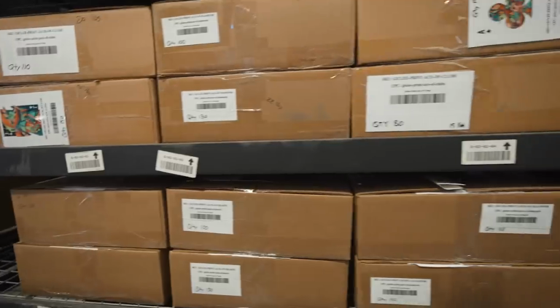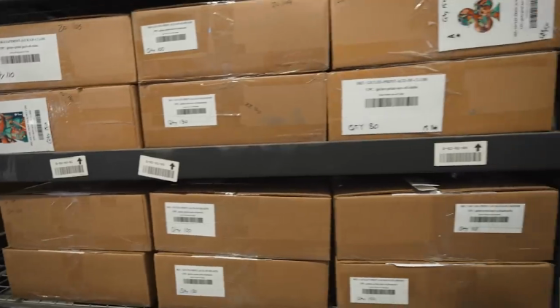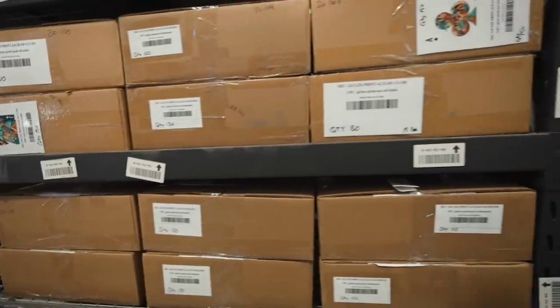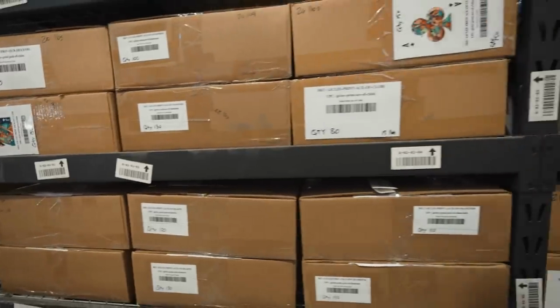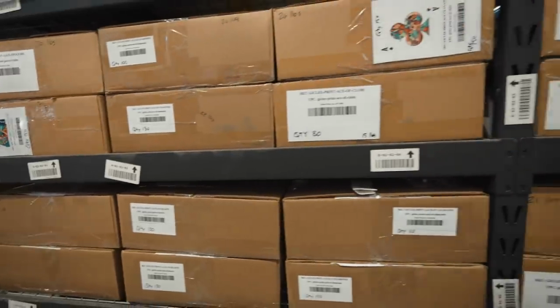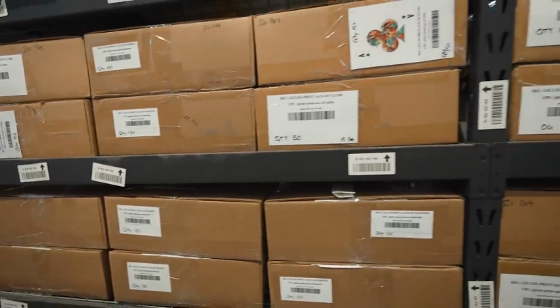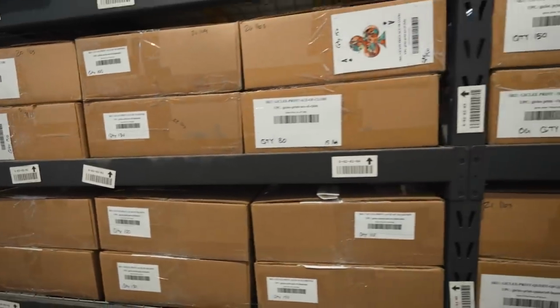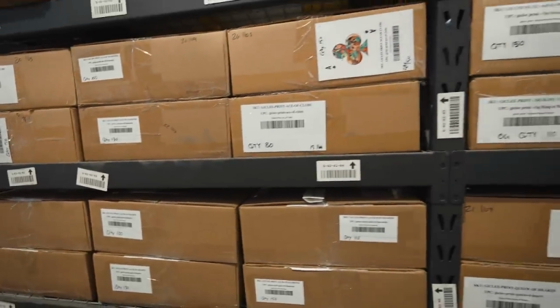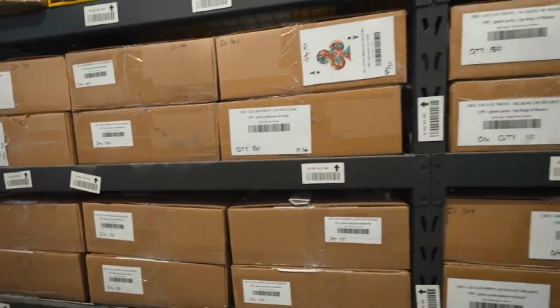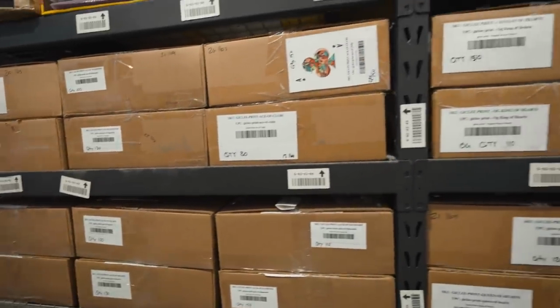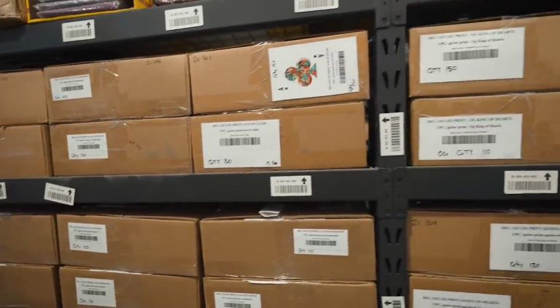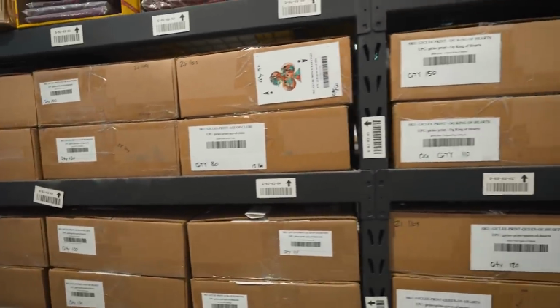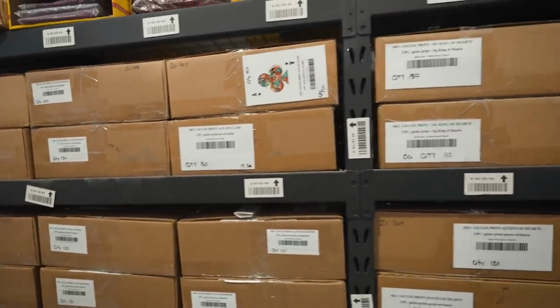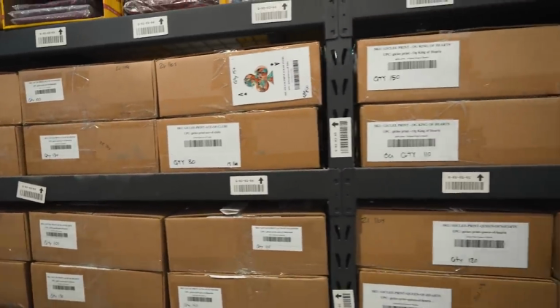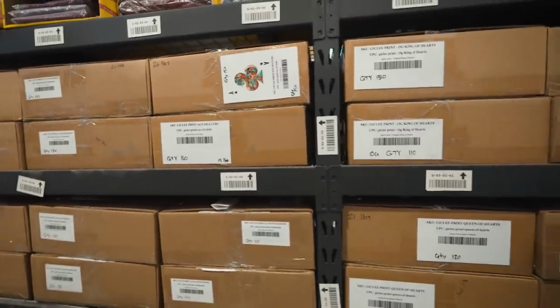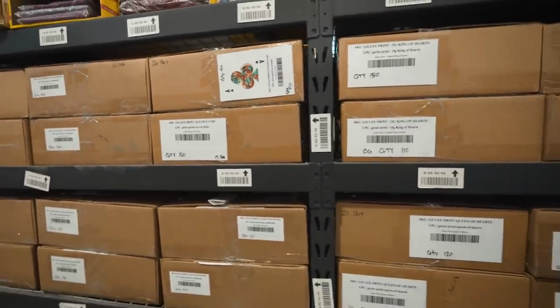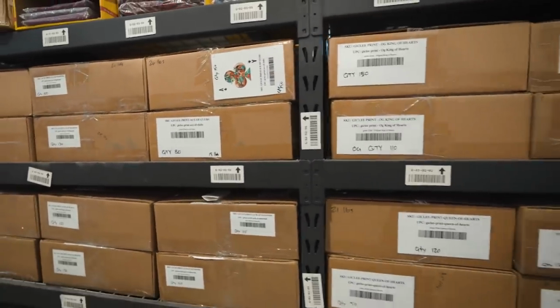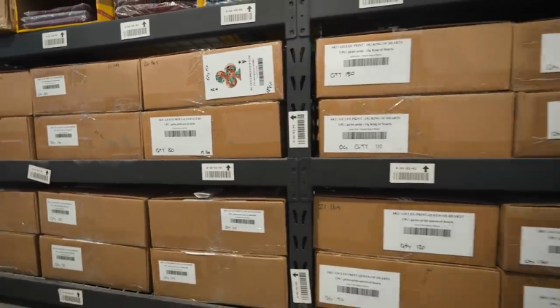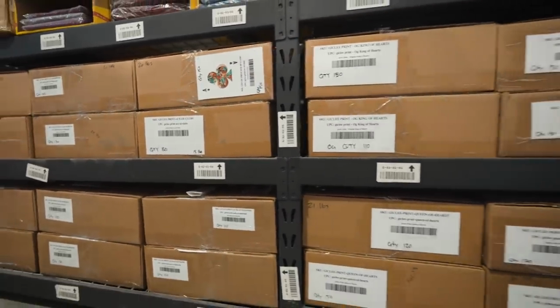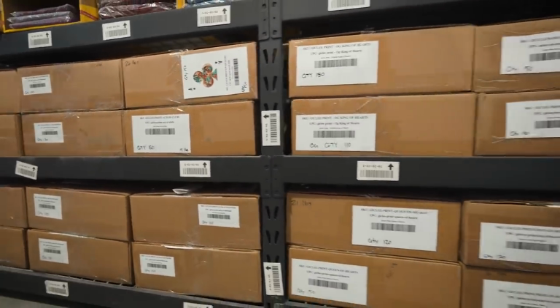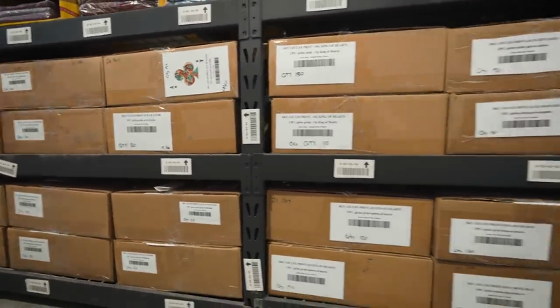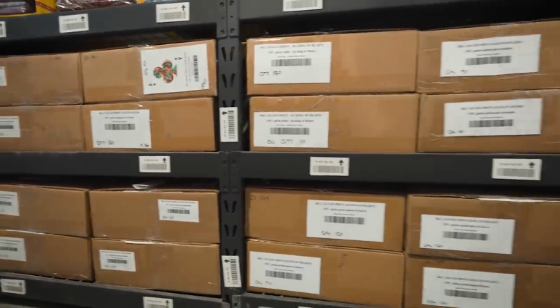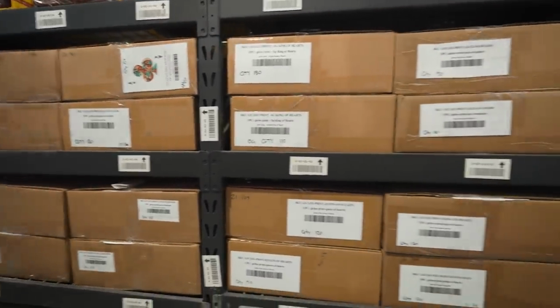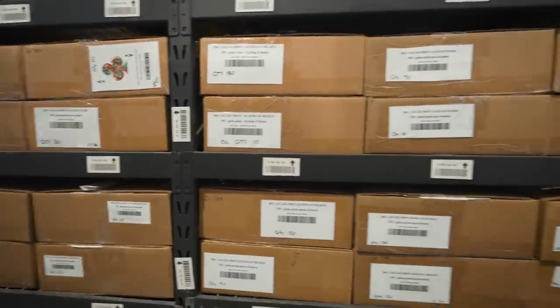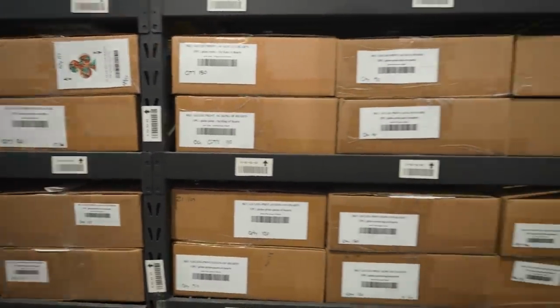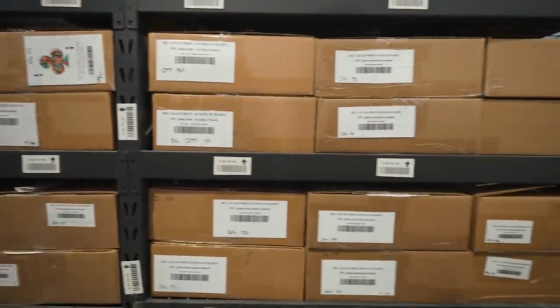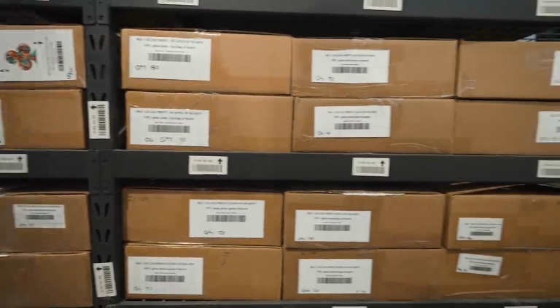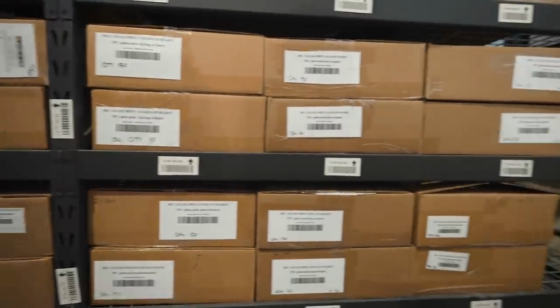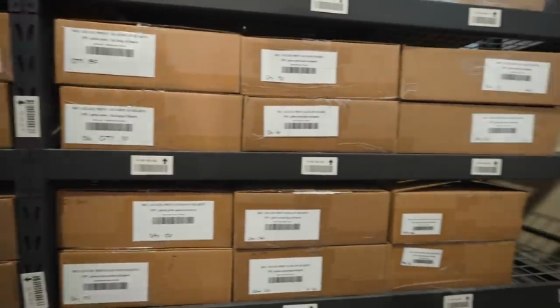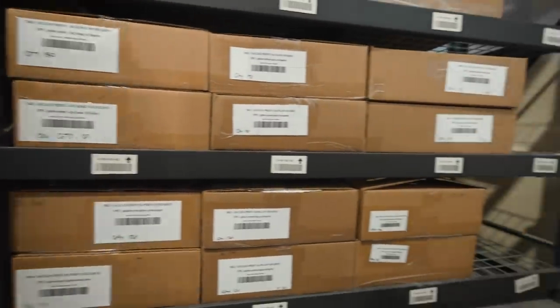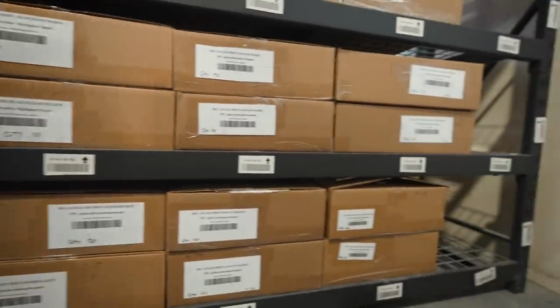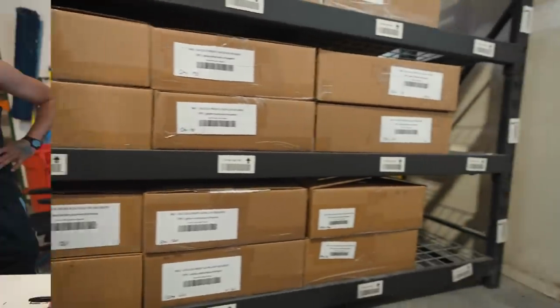So these are all the Giclée prints right here. Each of these boxes has like 150 in them. I'm feeling very overwhelmed about the amount of signatures right now.